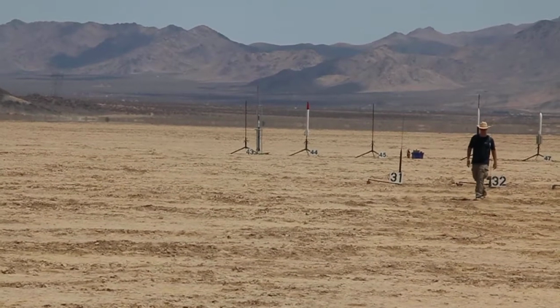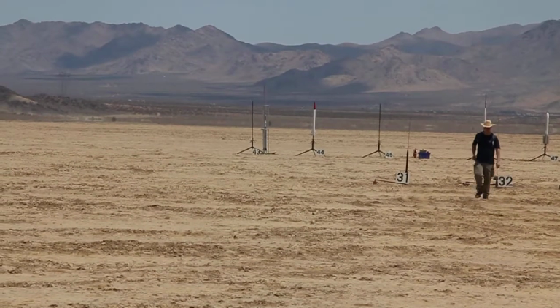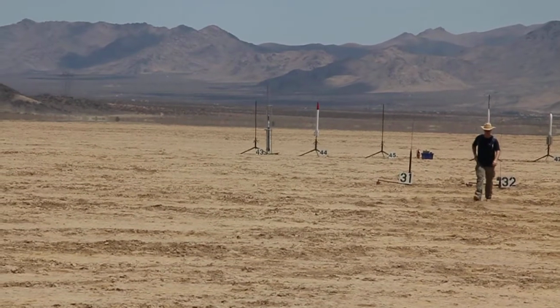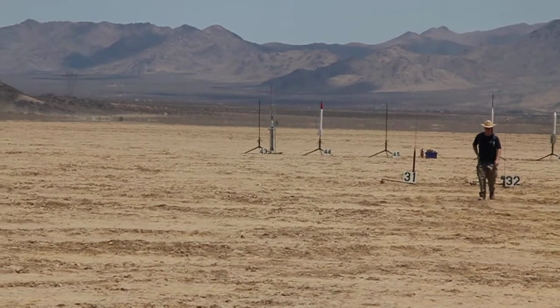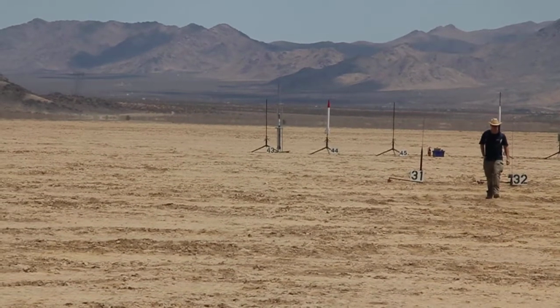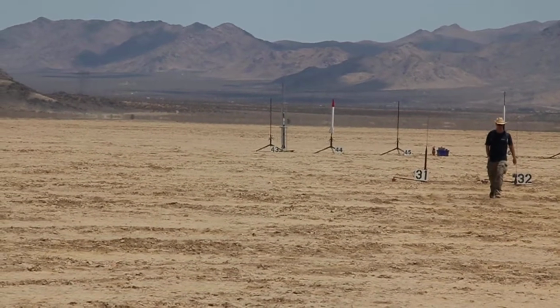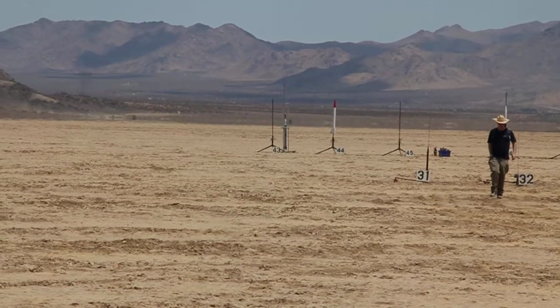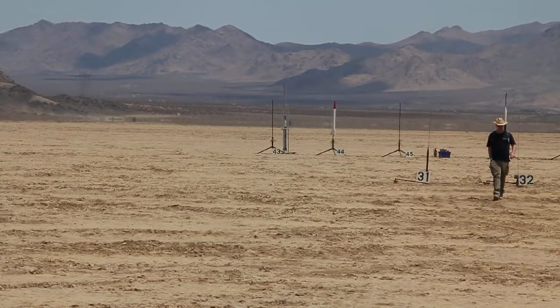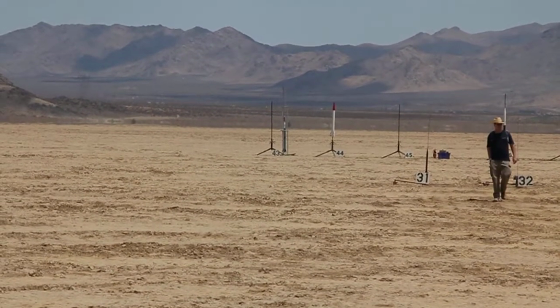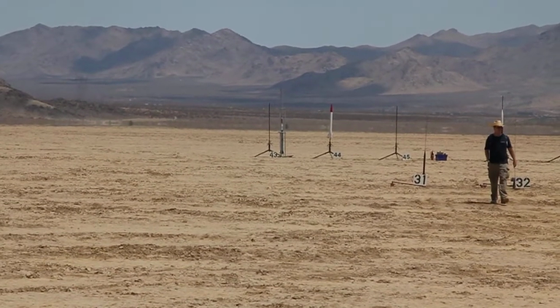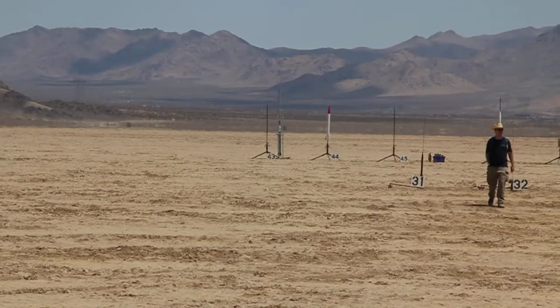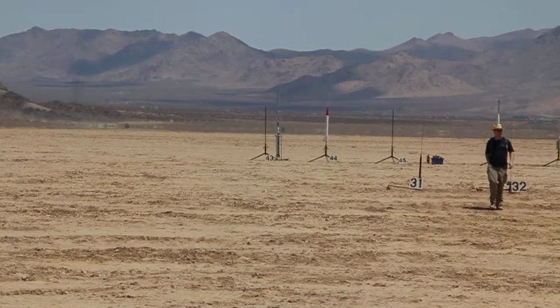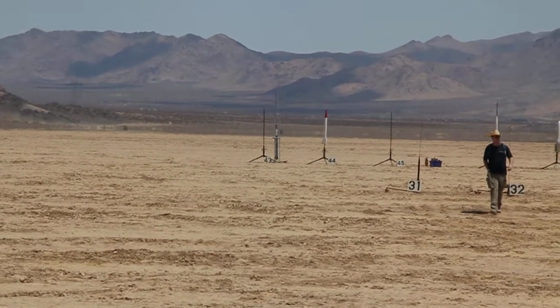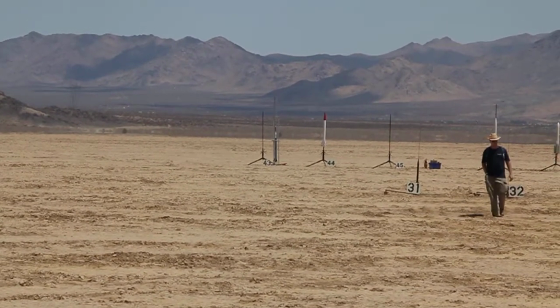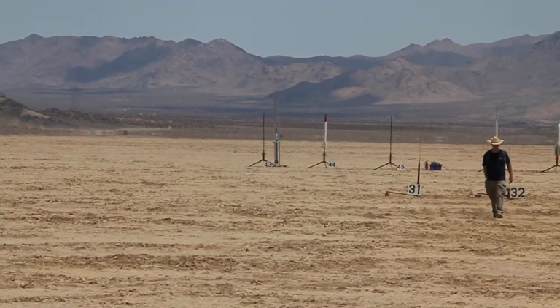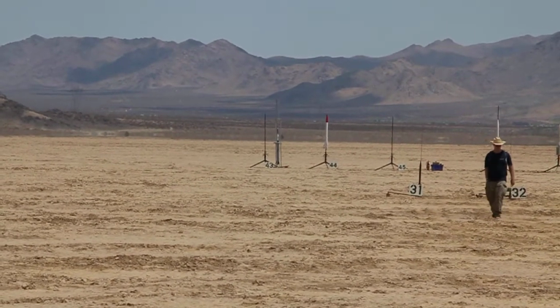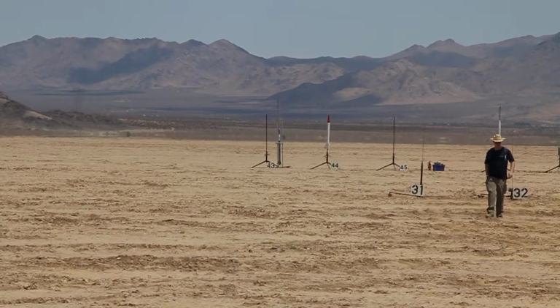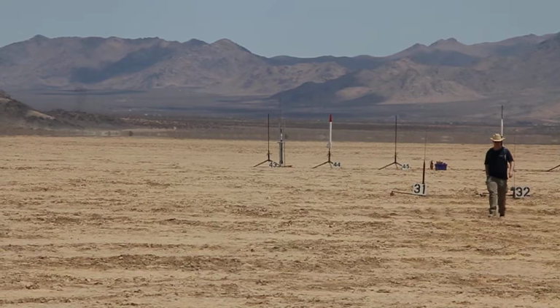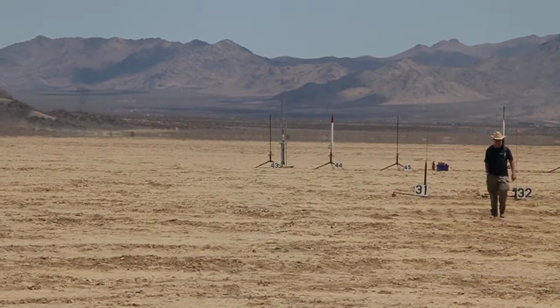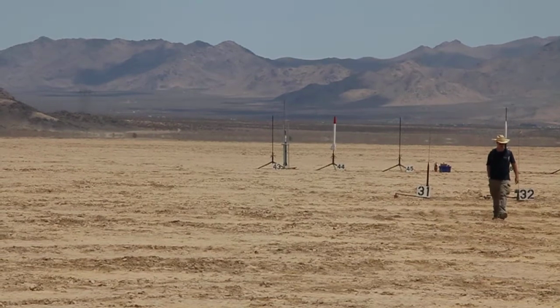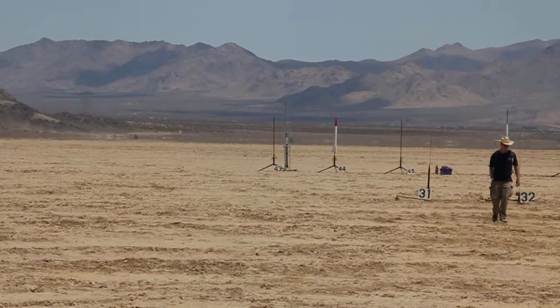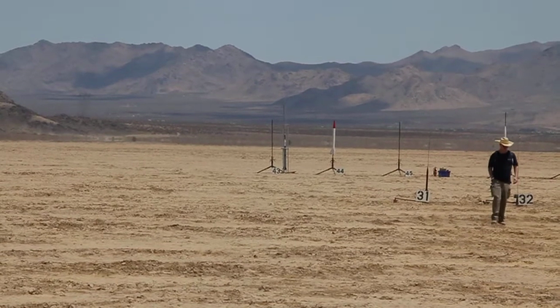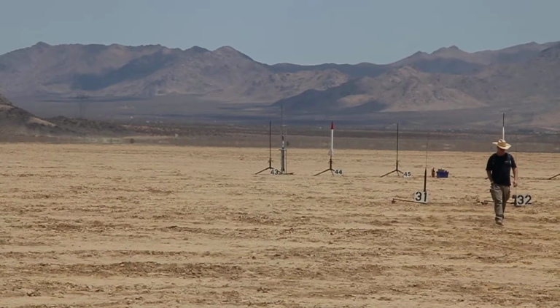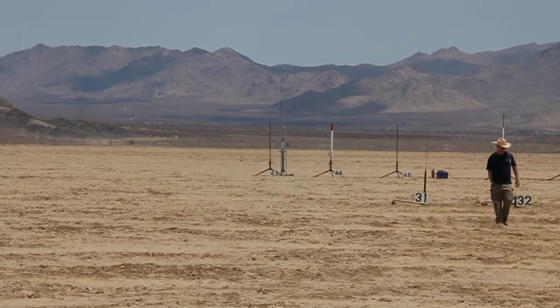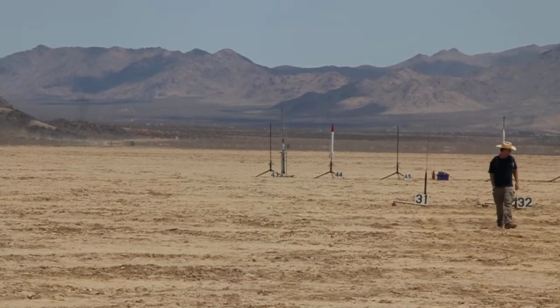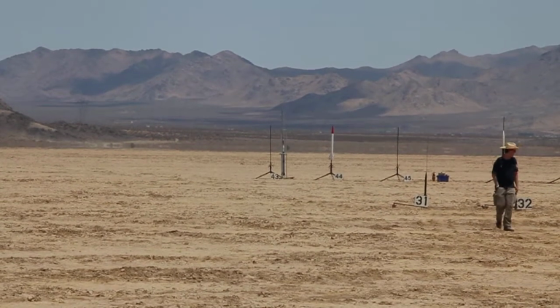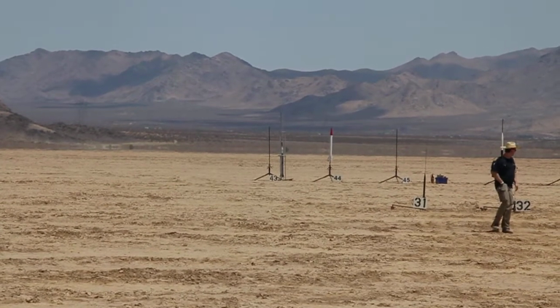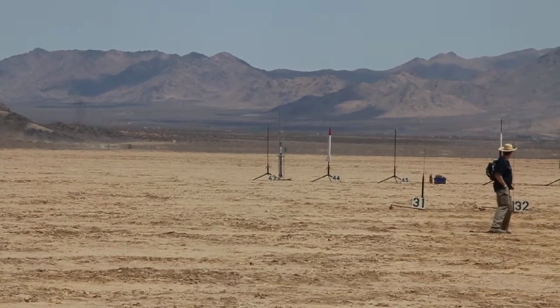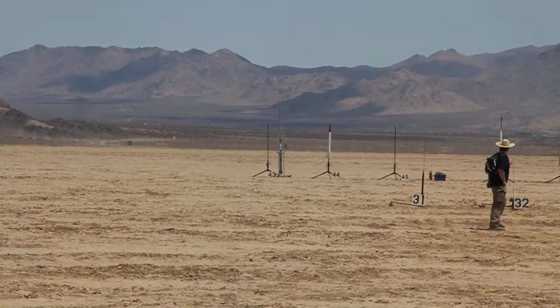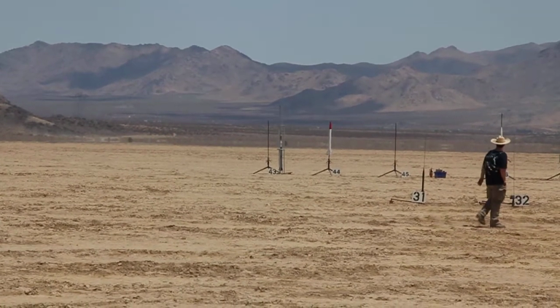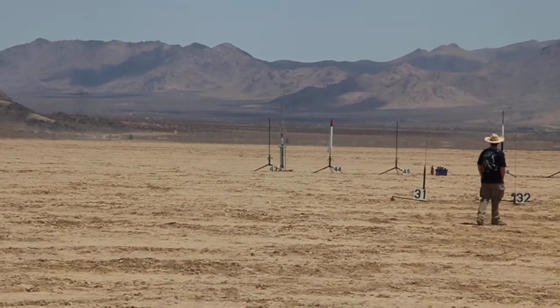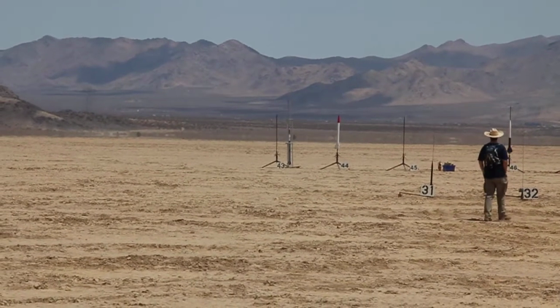Pad 43, special tower launch going in 5, 4, 3, 2, 1.